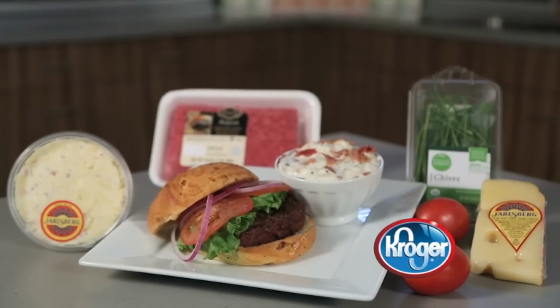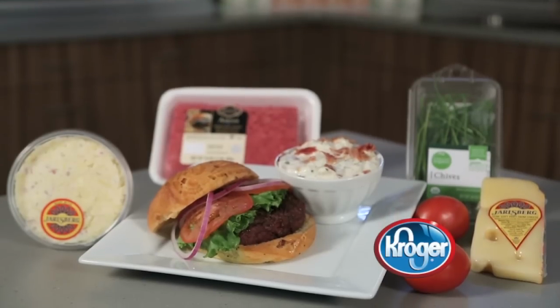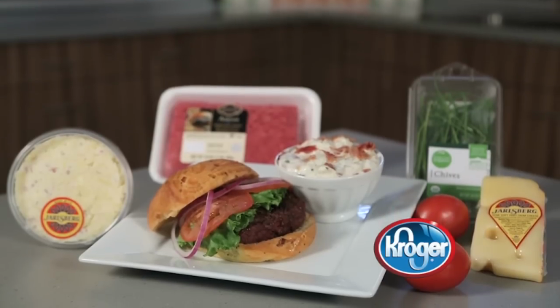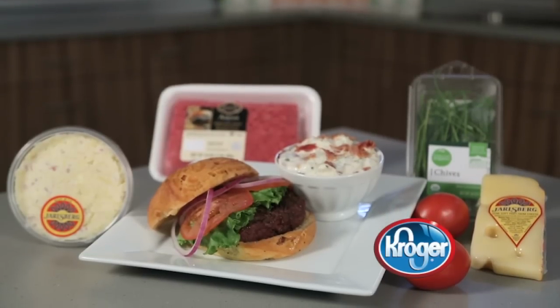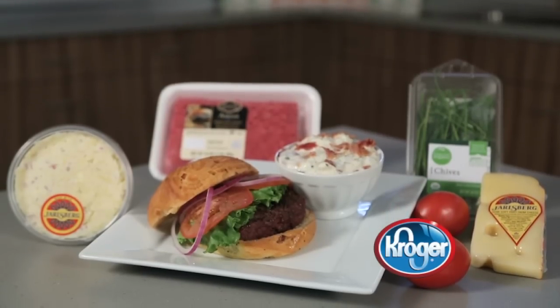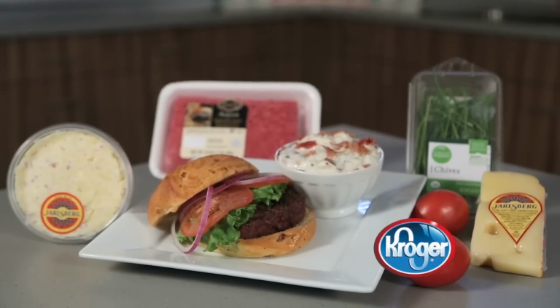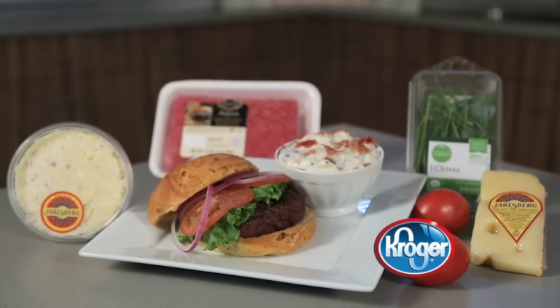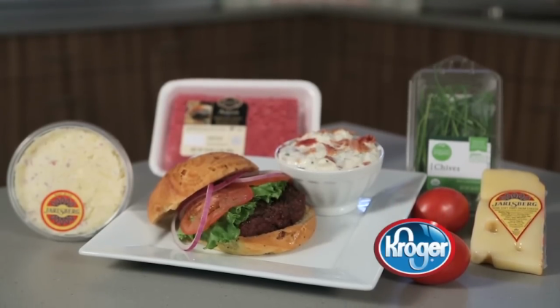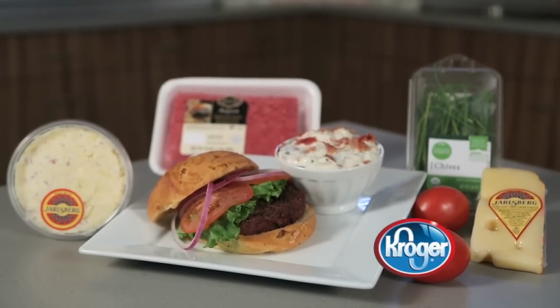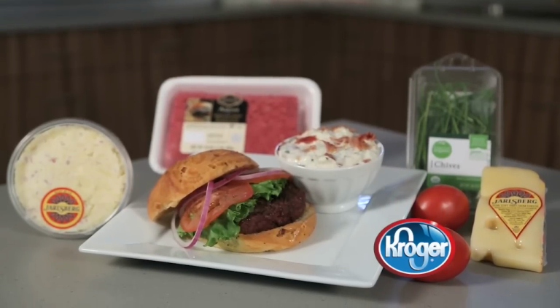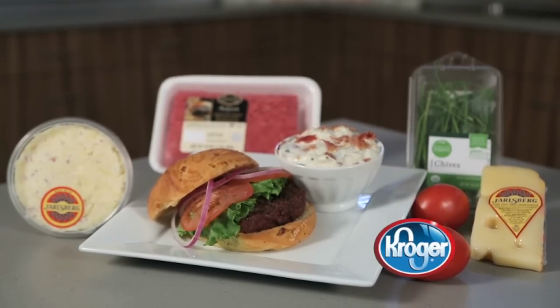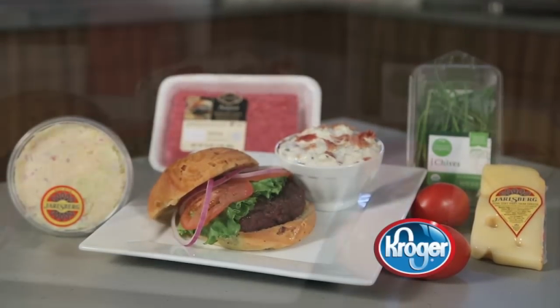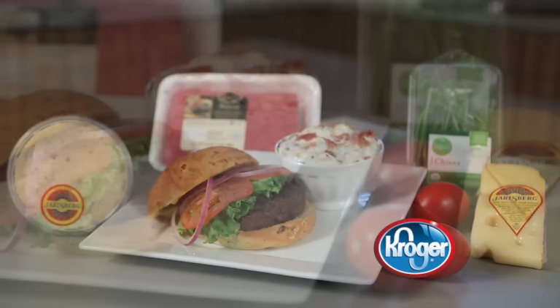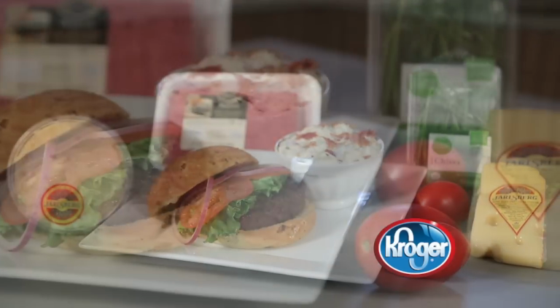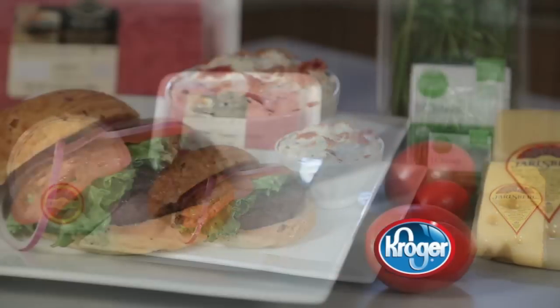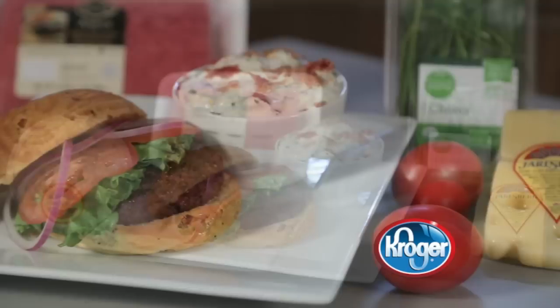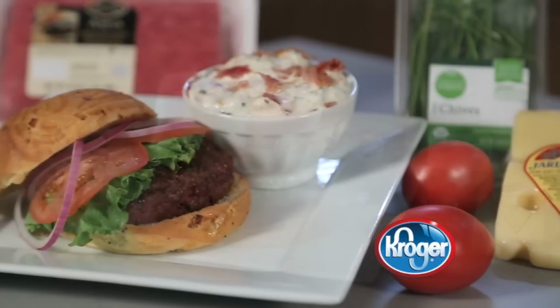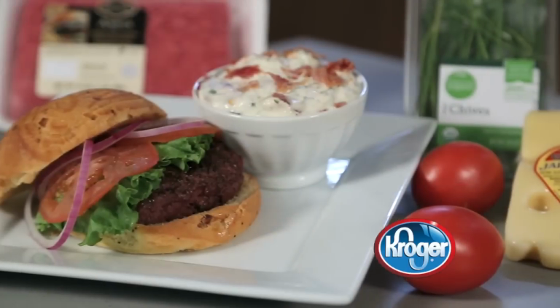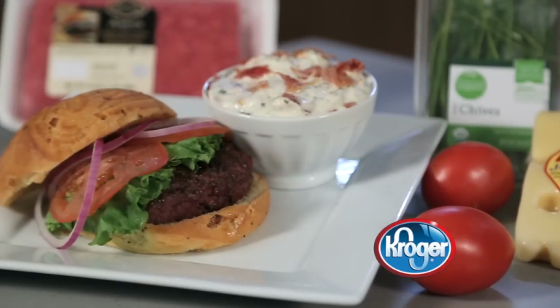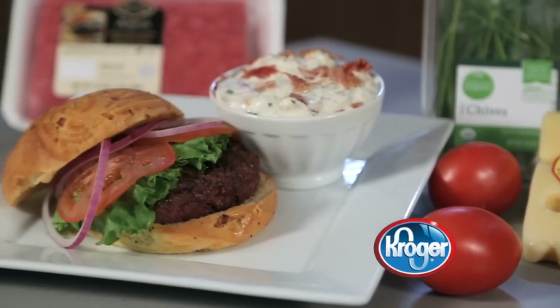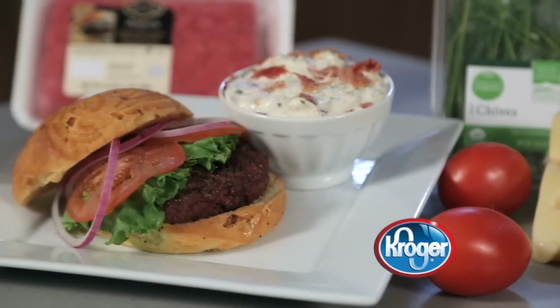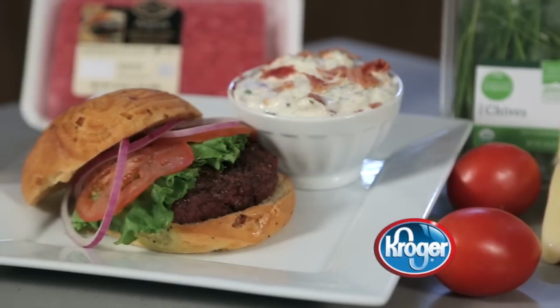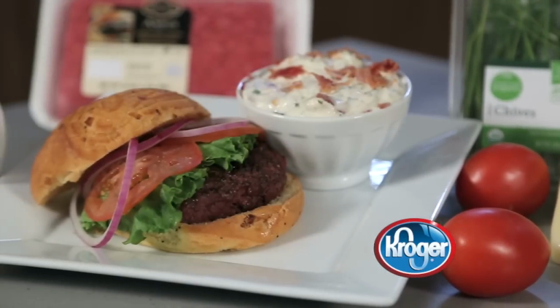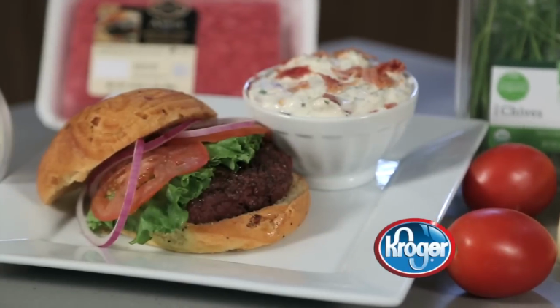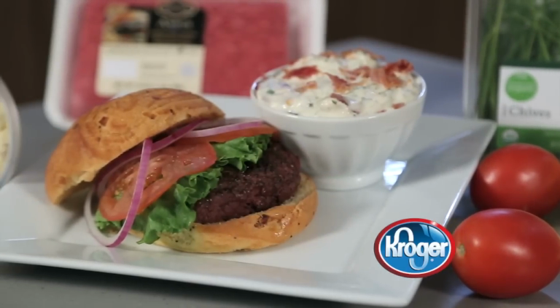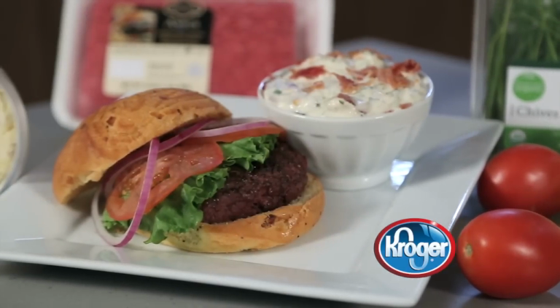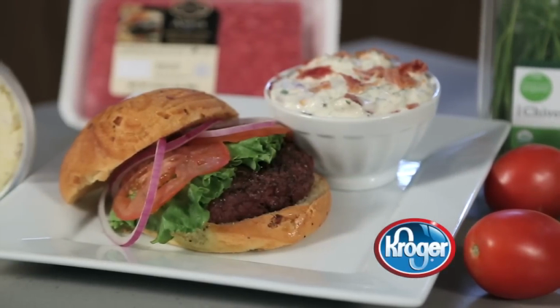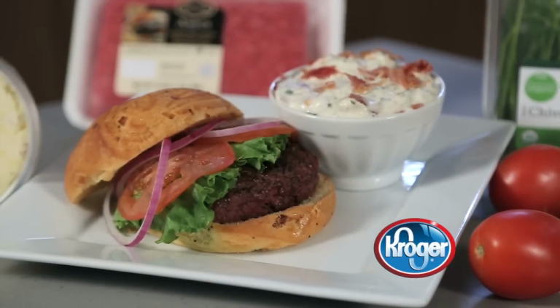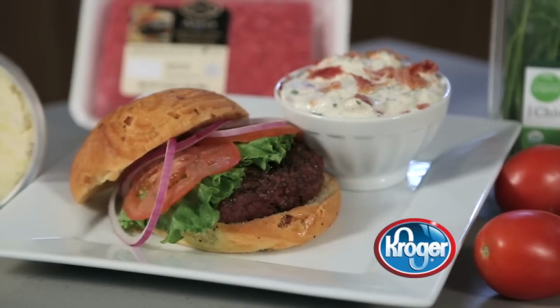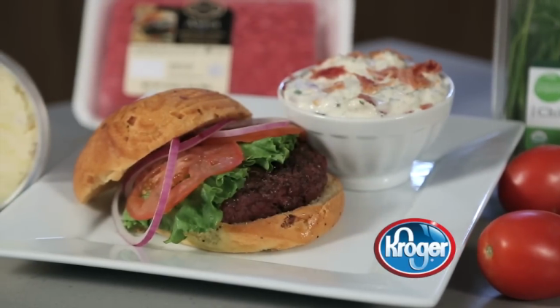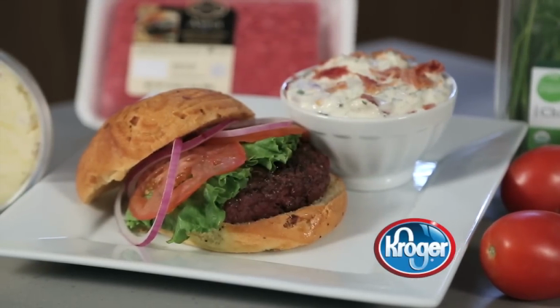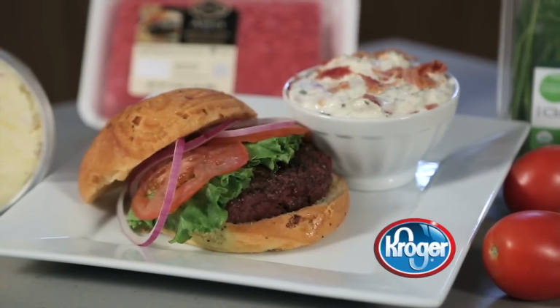And remember that Kroger carries everything you need for this and other great recipes.